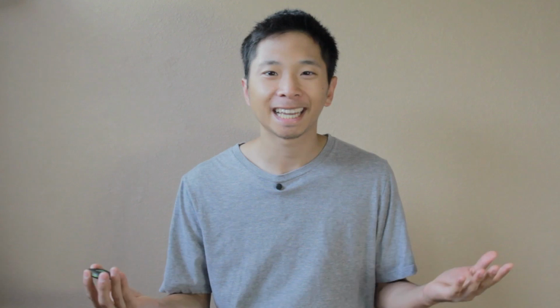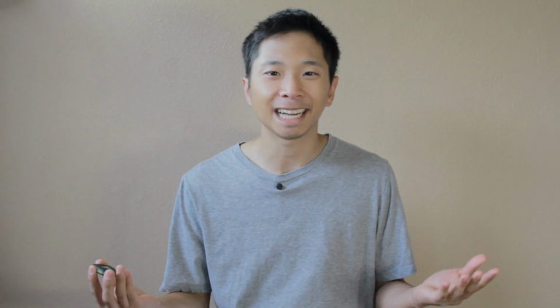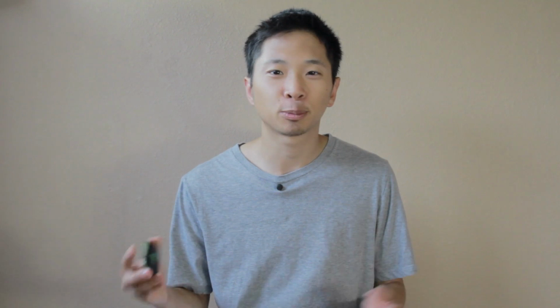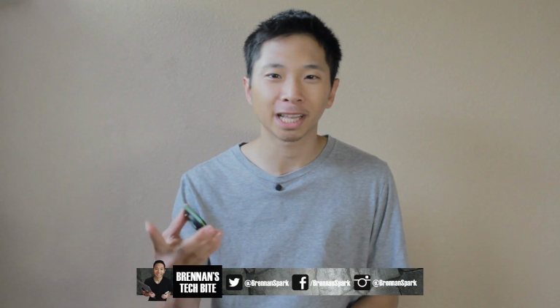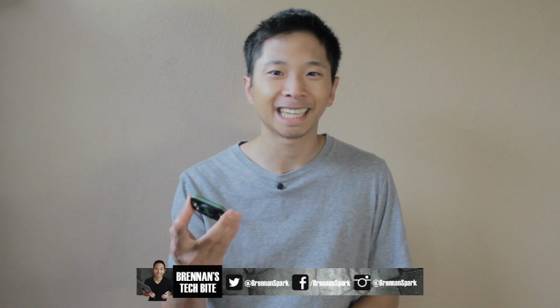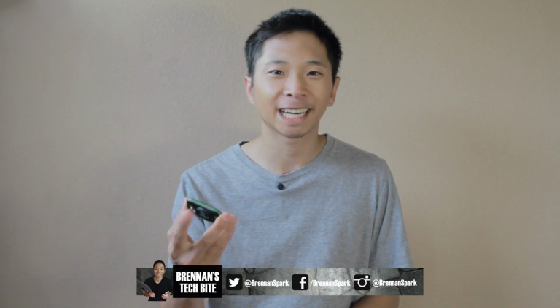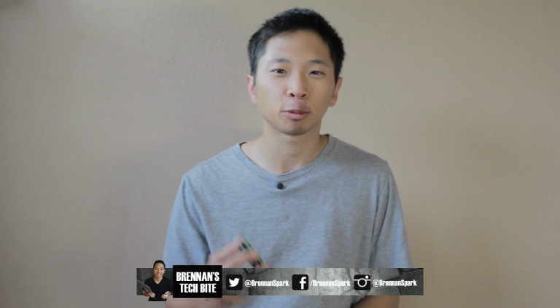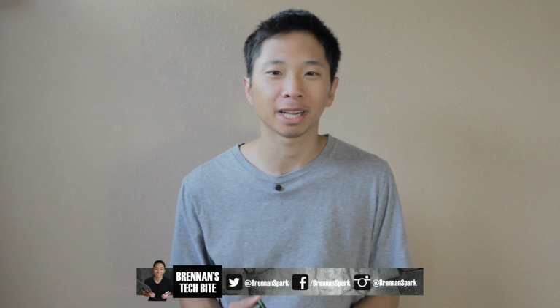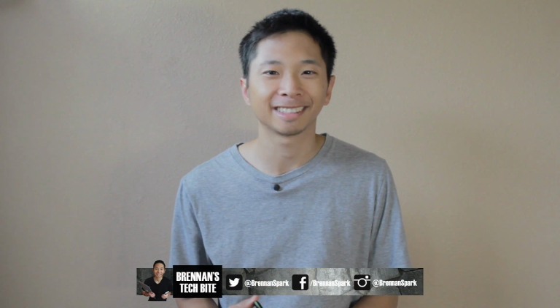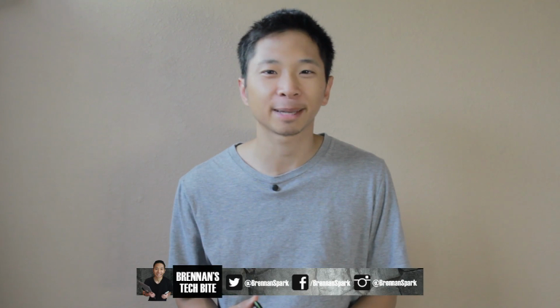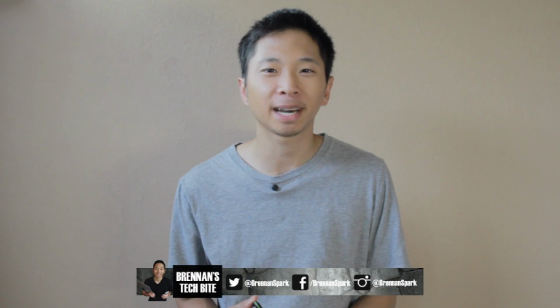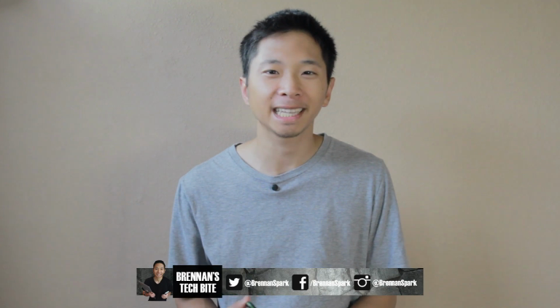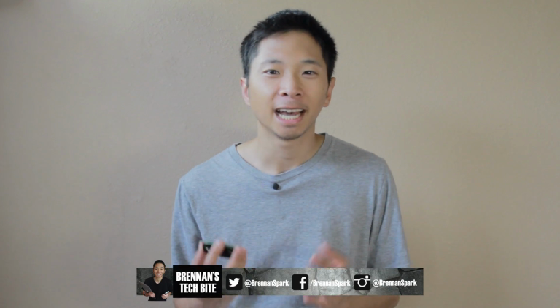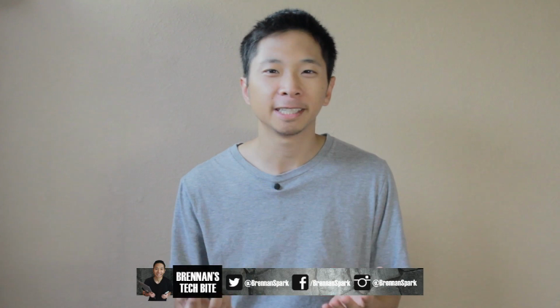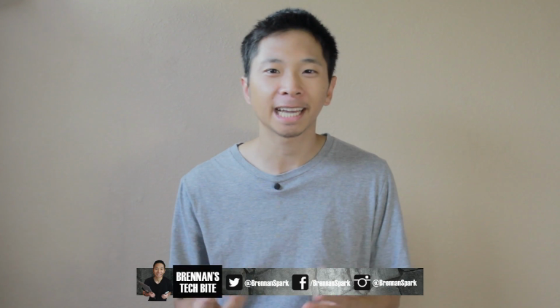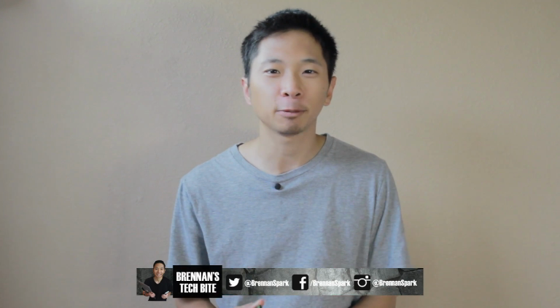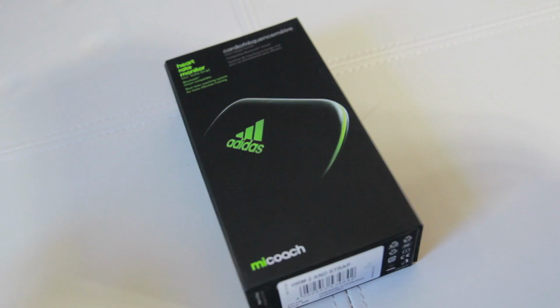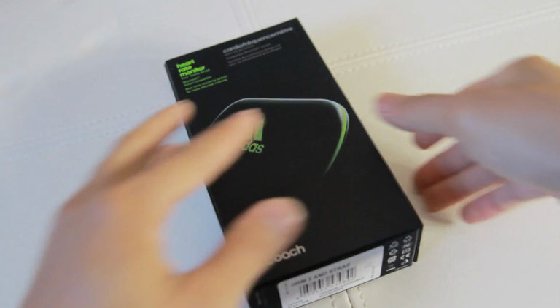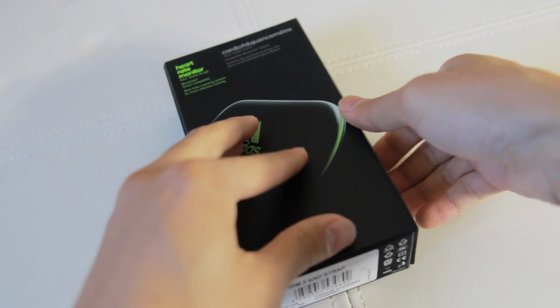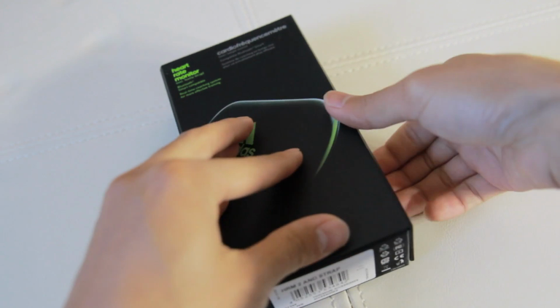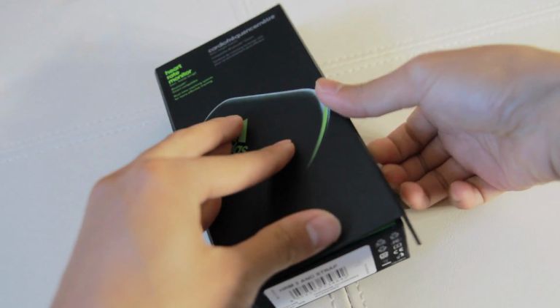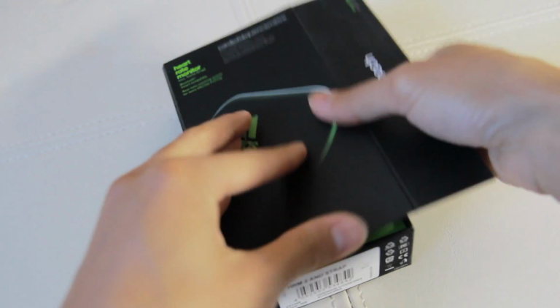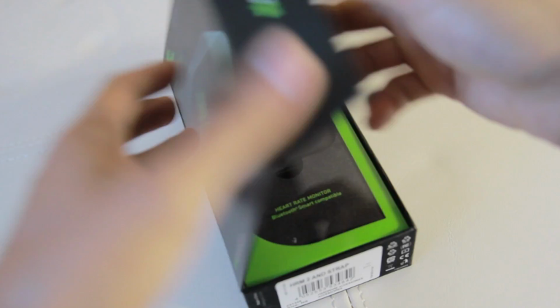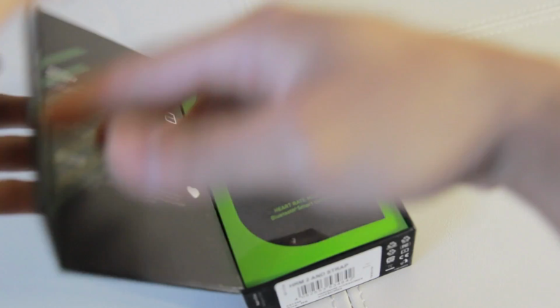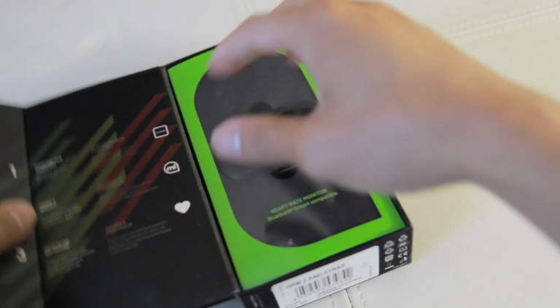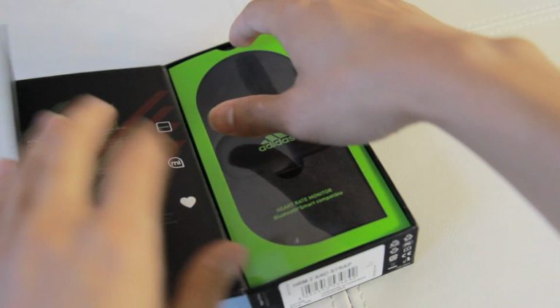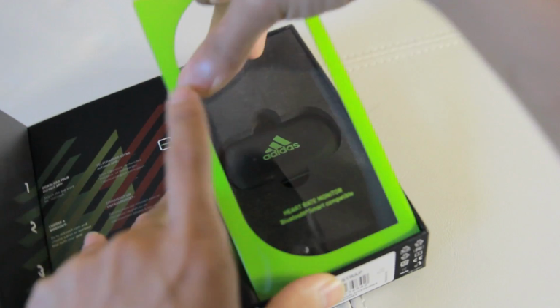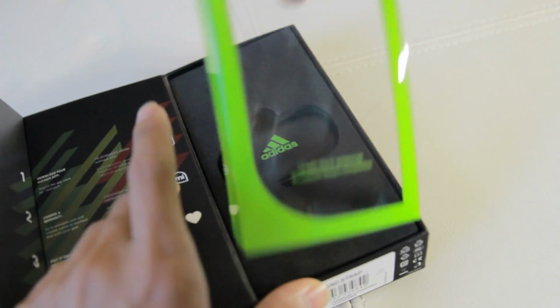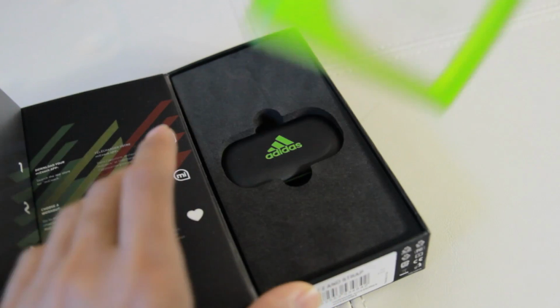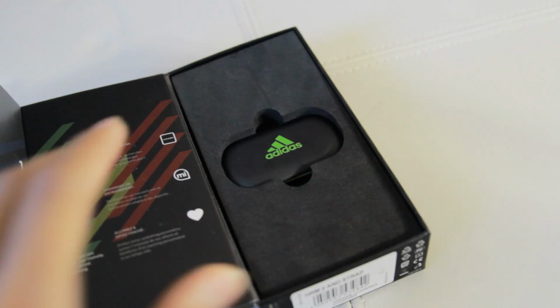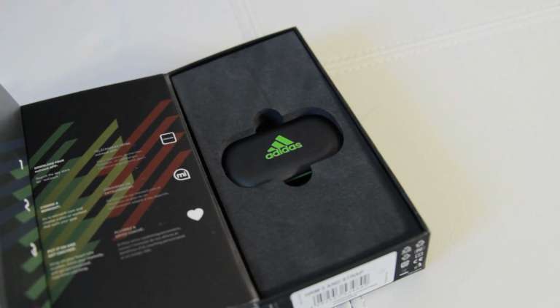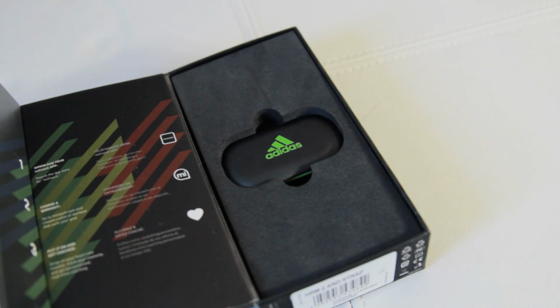Hey guys, Breeden here with Breeden's Tech Byte. Today I will be reviewing the MyCoach Heart Rate Monitor by Adidas.